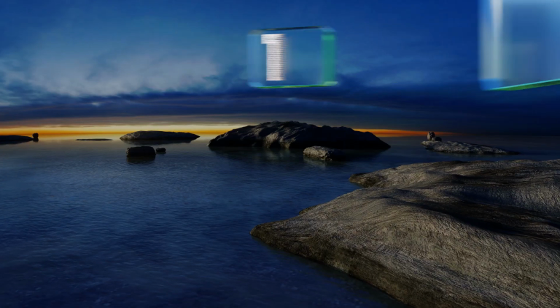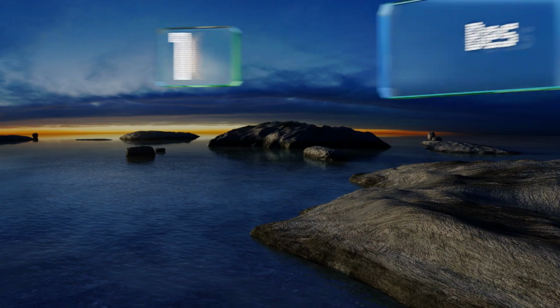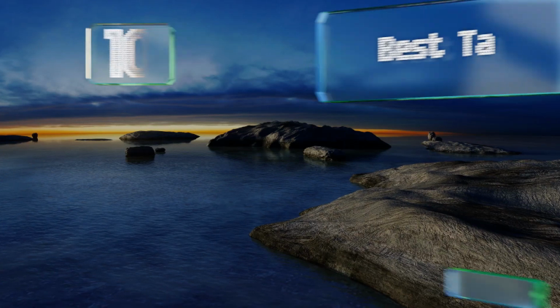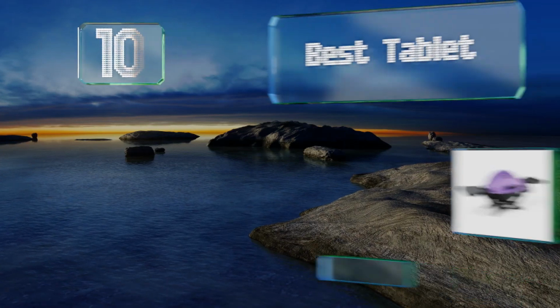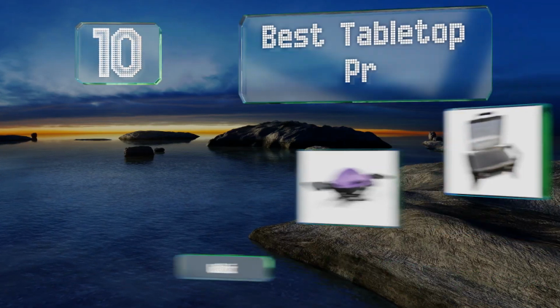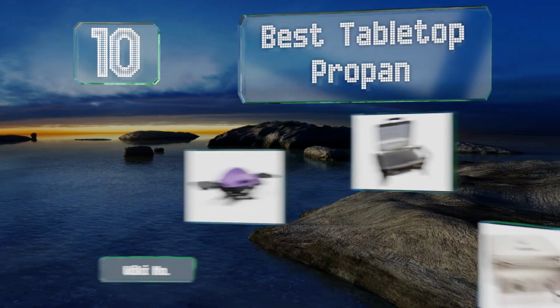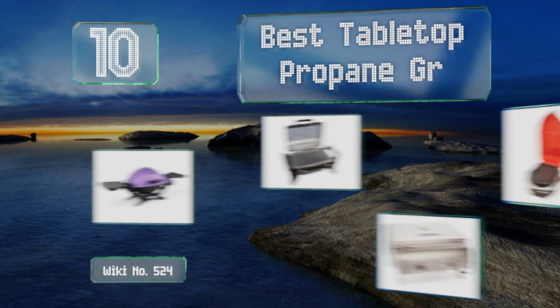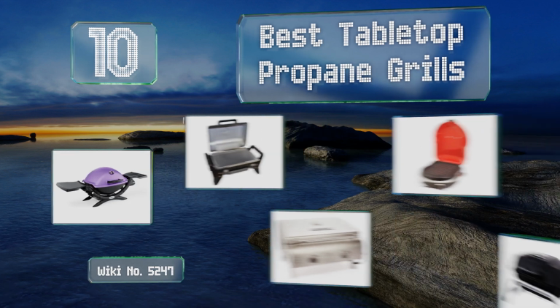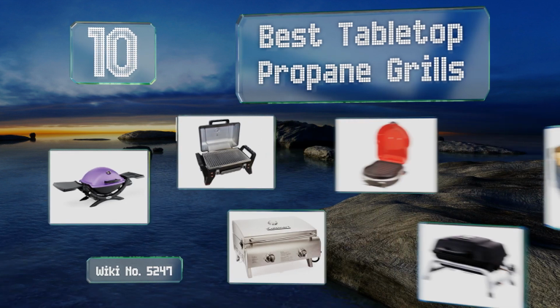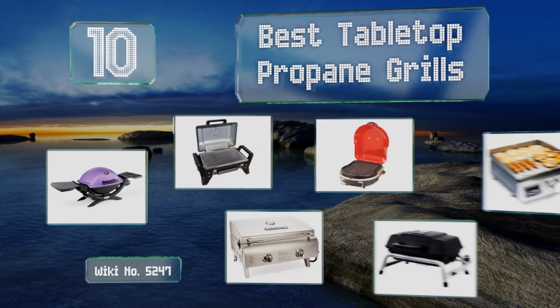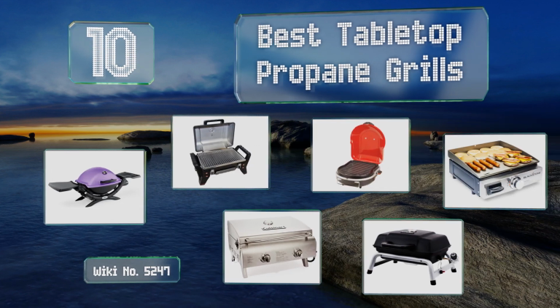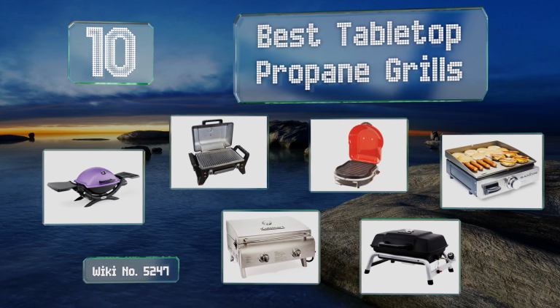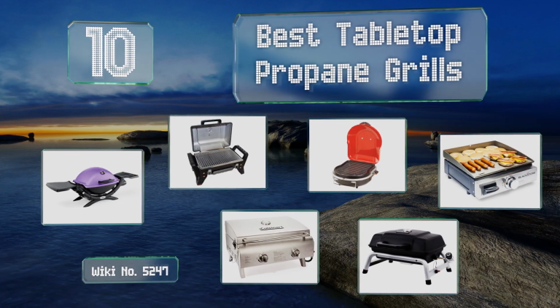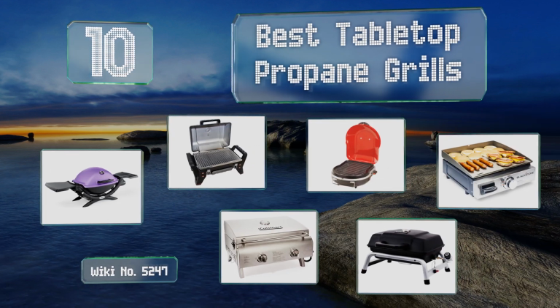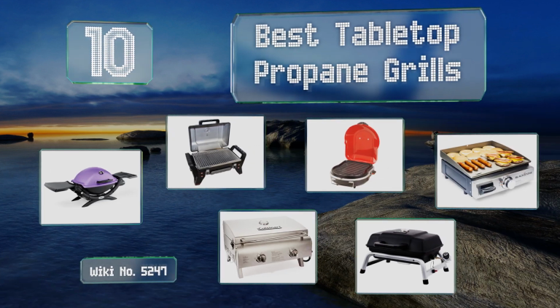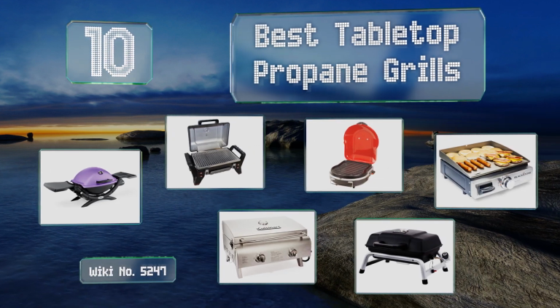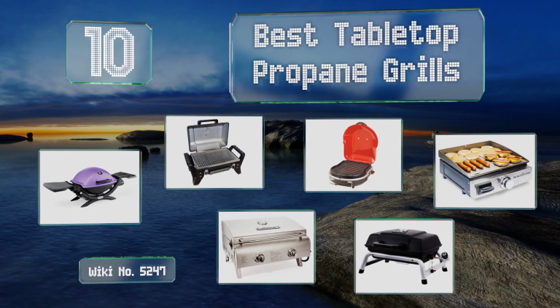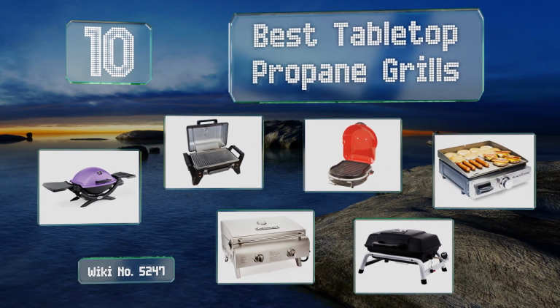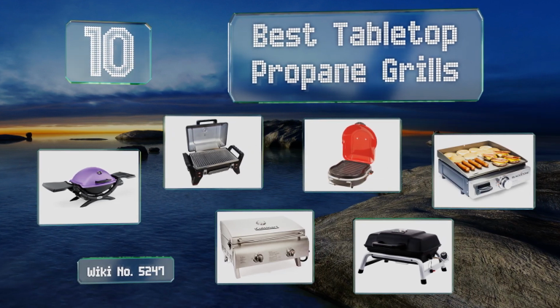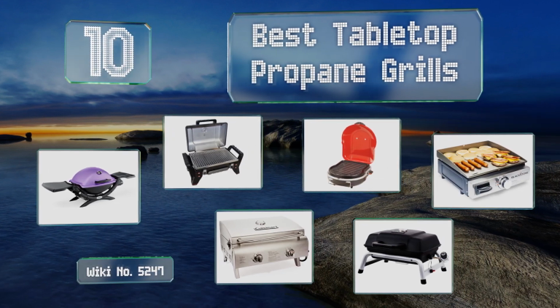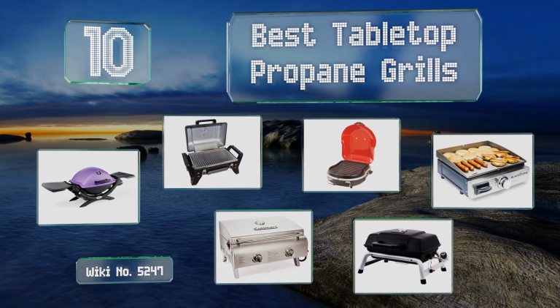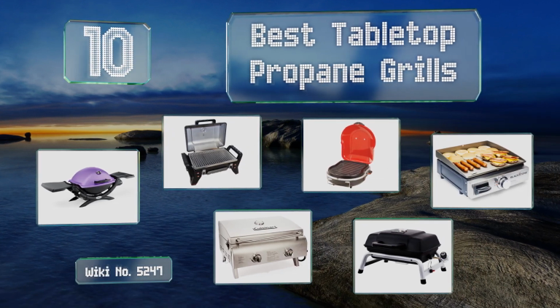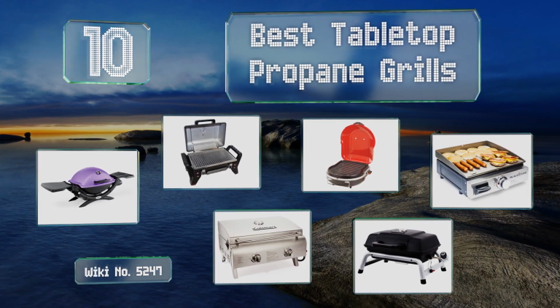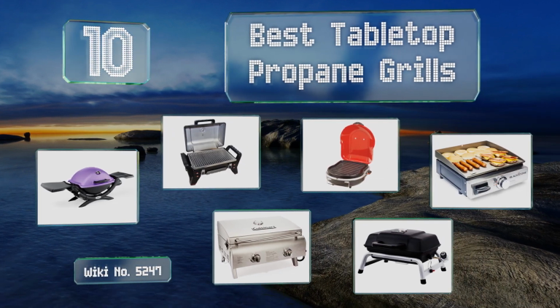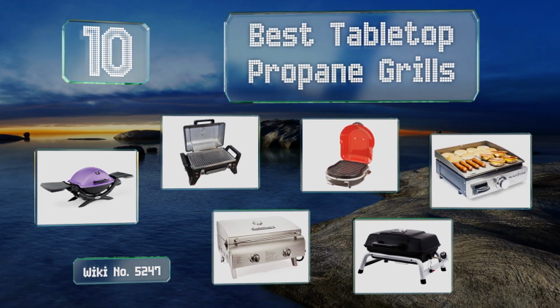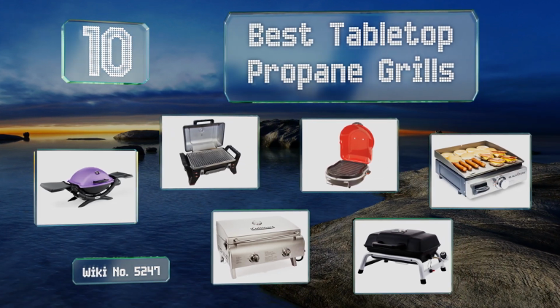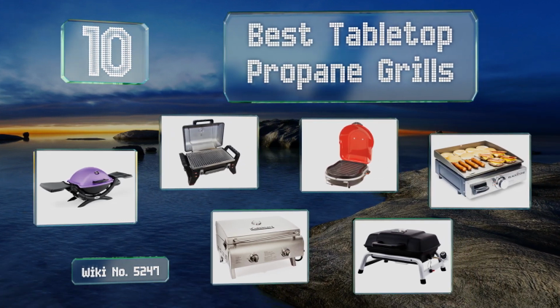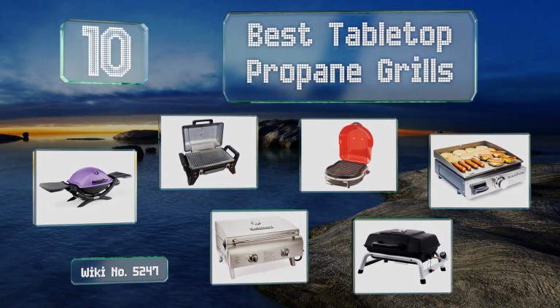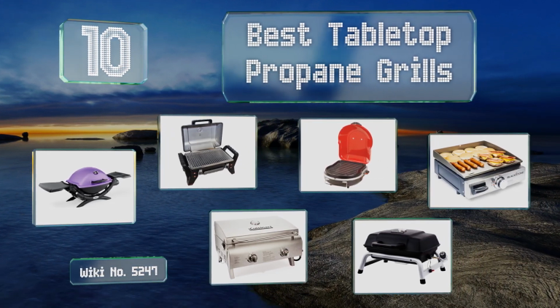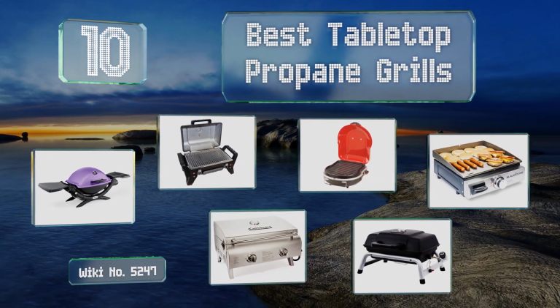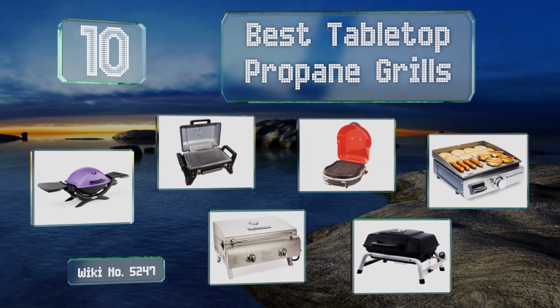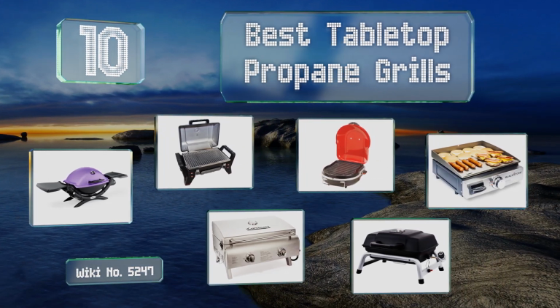EasyVid presents the 10 best tabletop propane grills. Let's get started with the list.